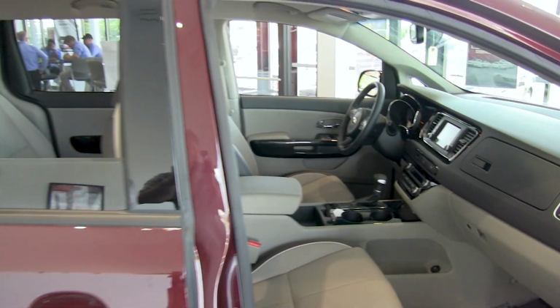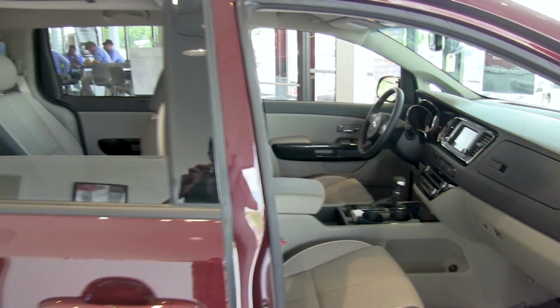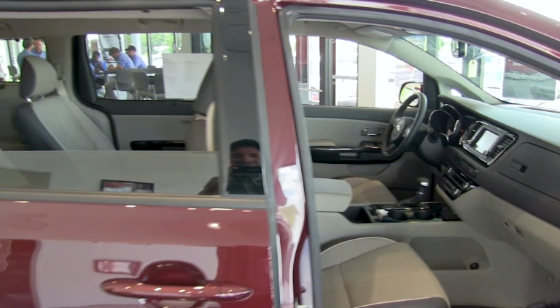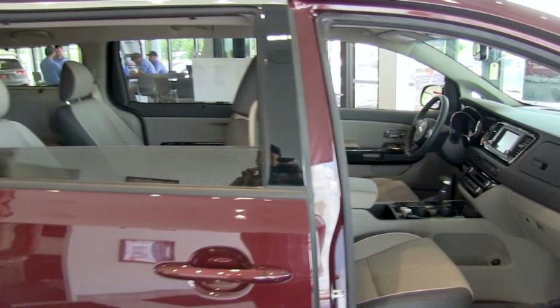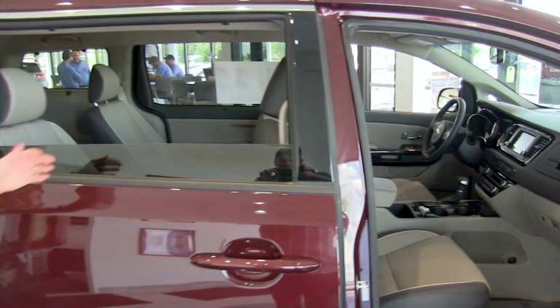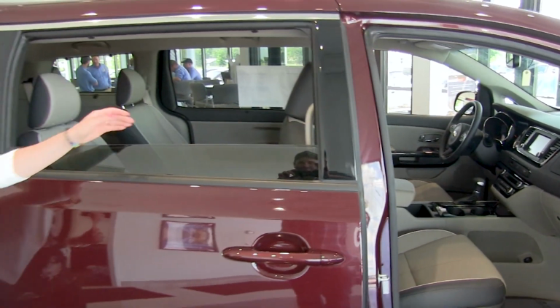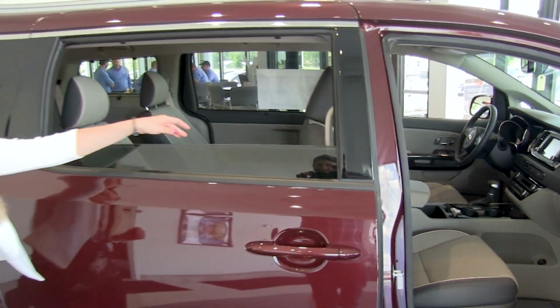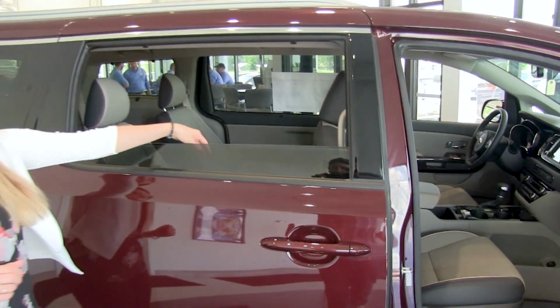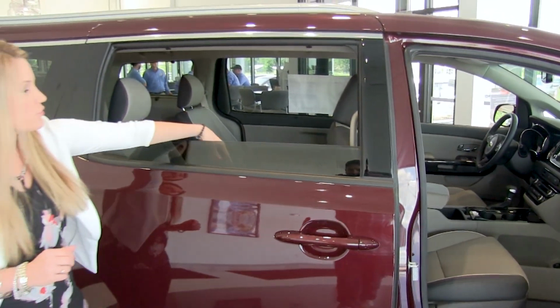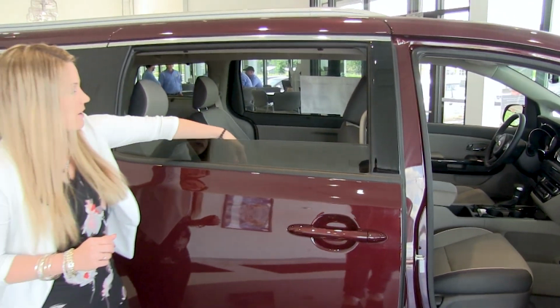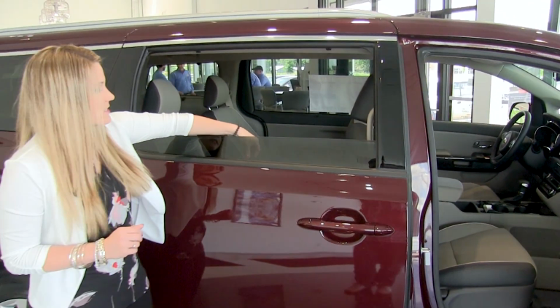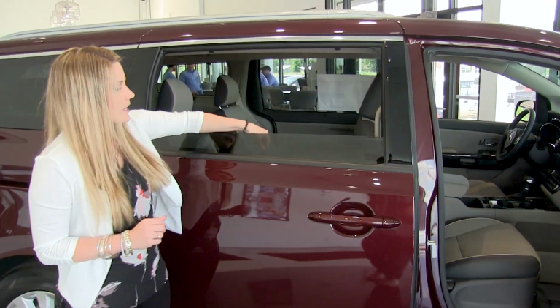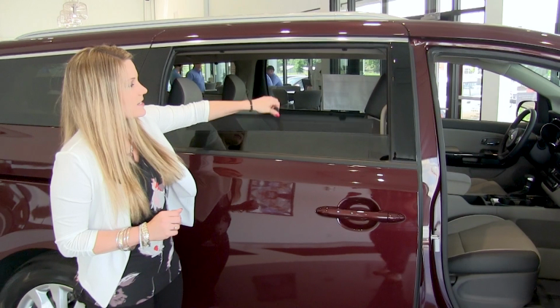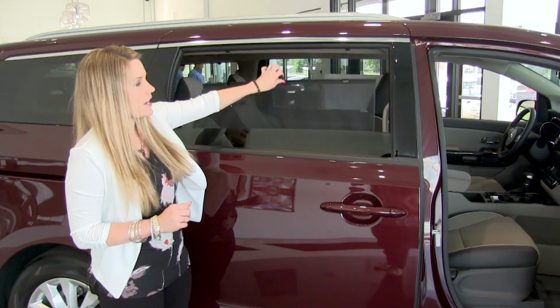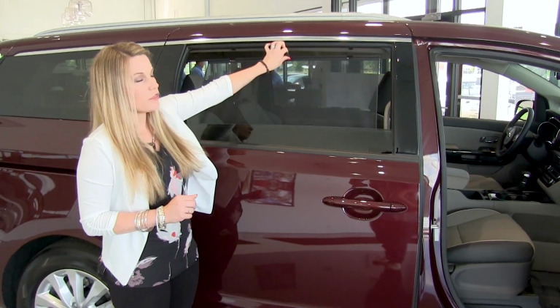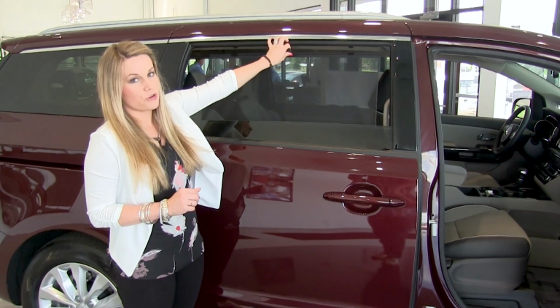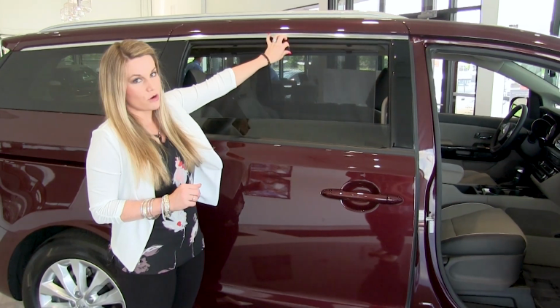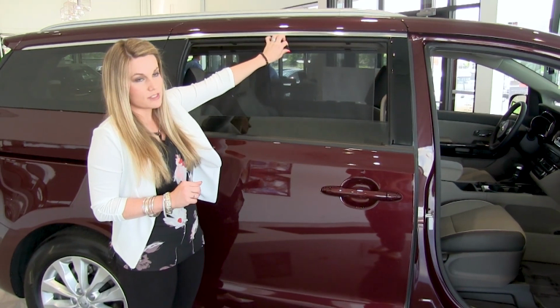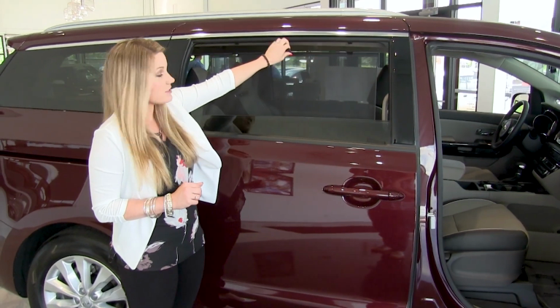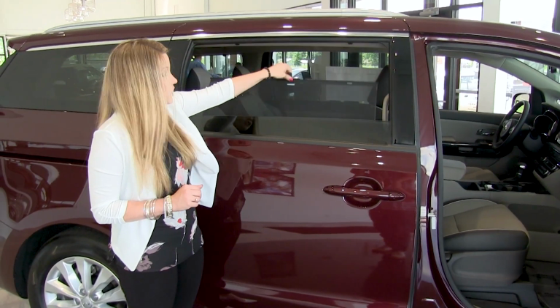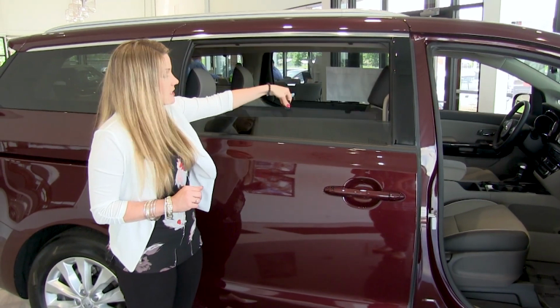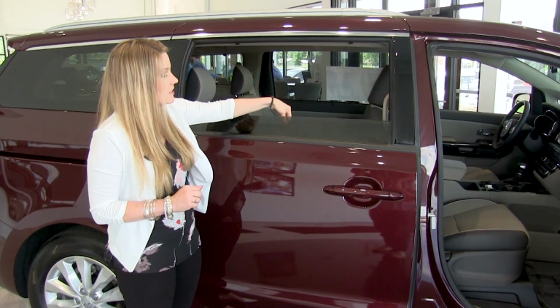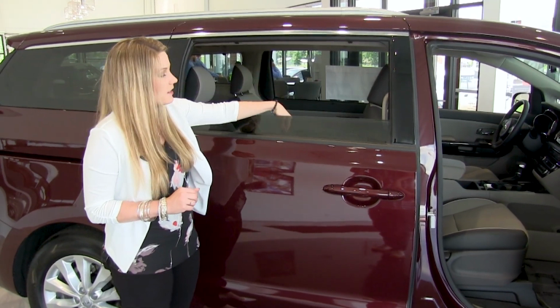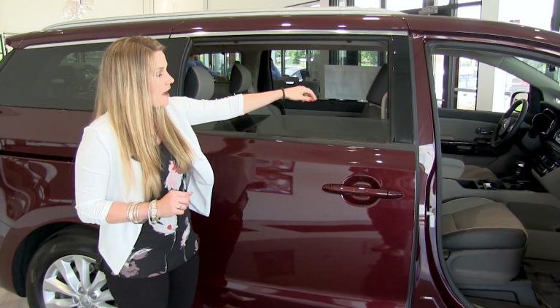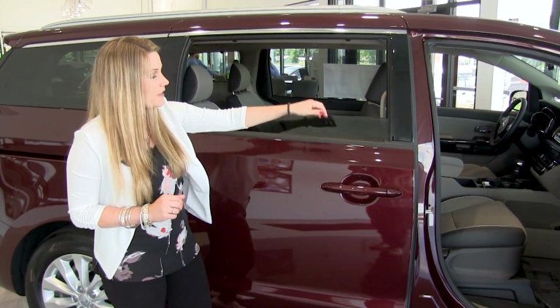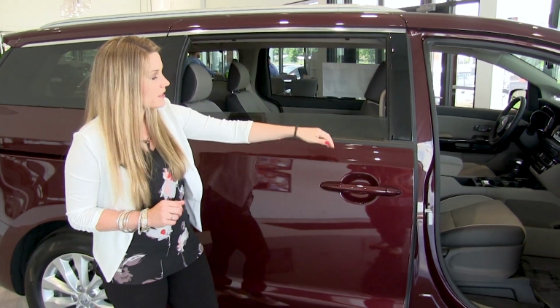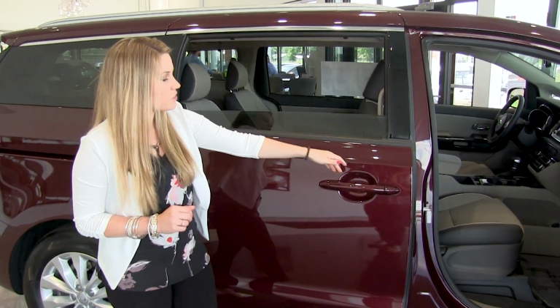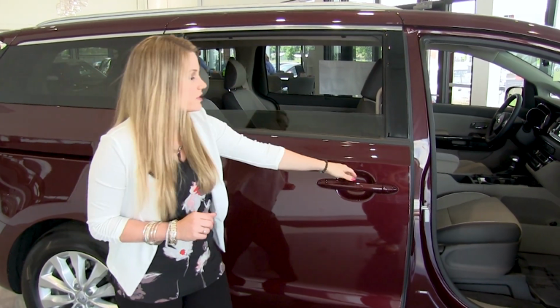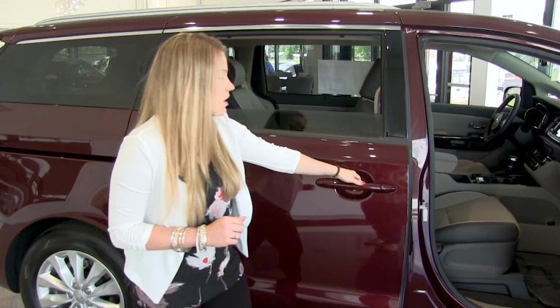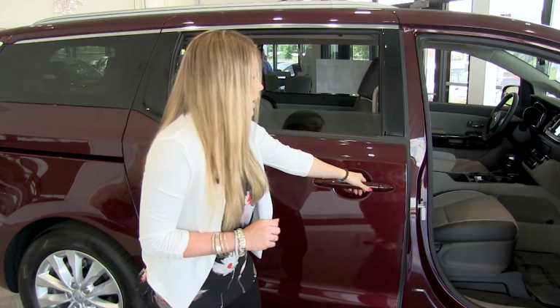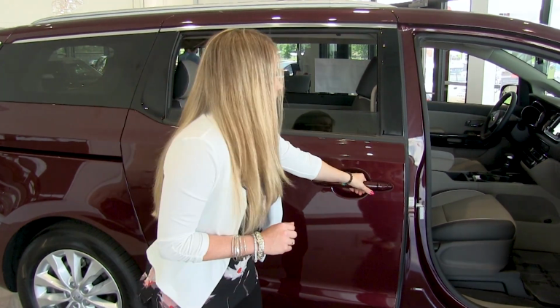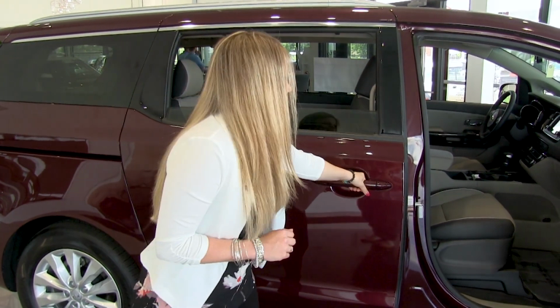Taking a look at our second row here, you do have second and third row sun shades, and these doors are automatic.